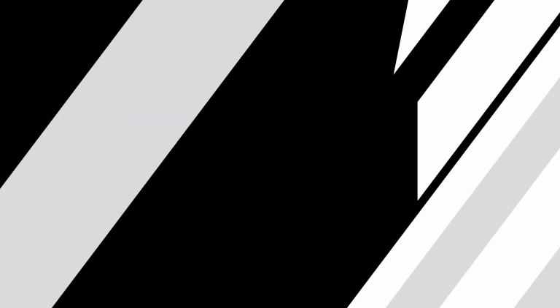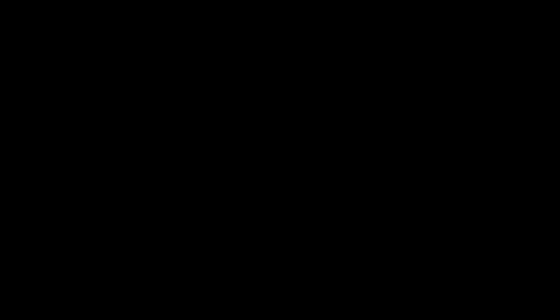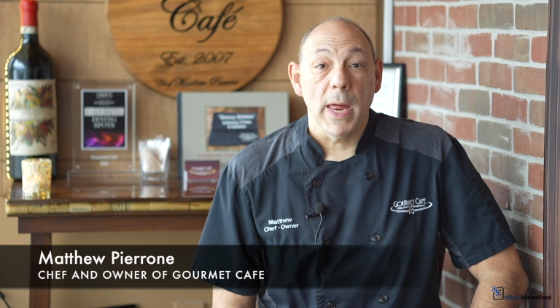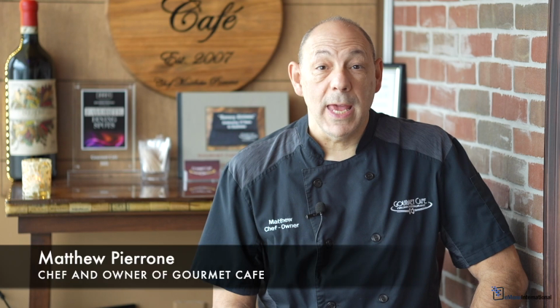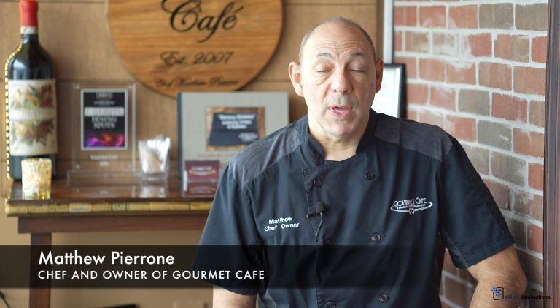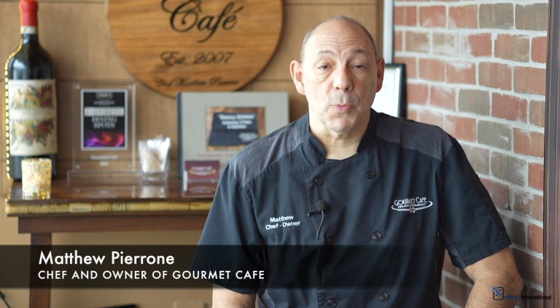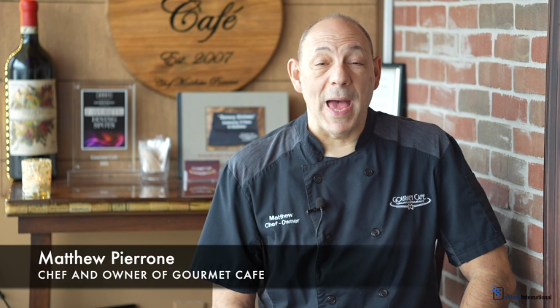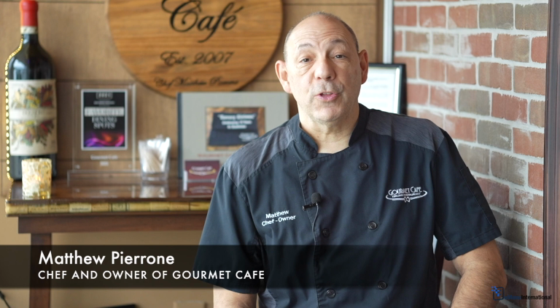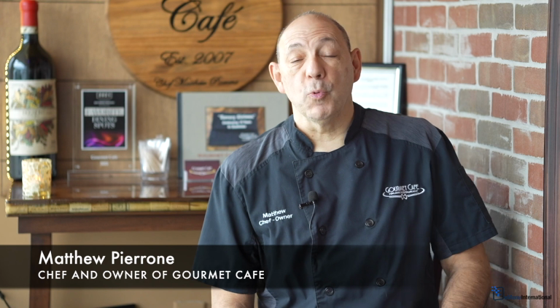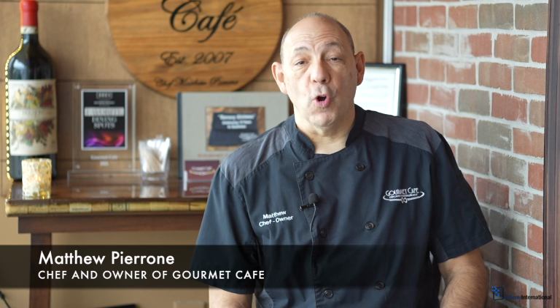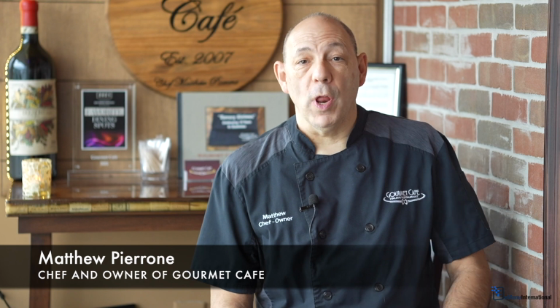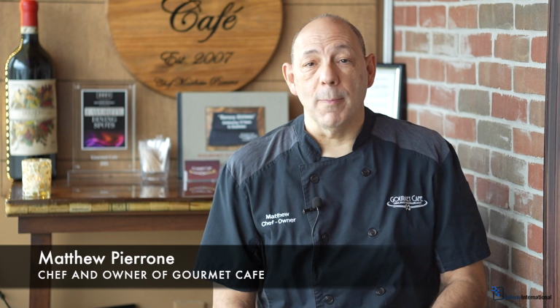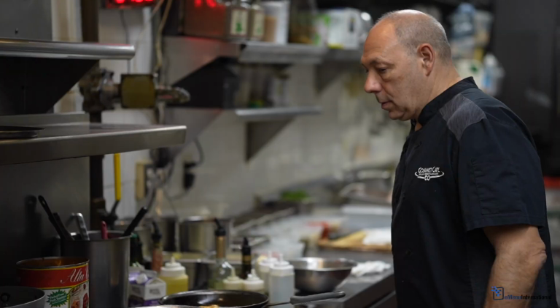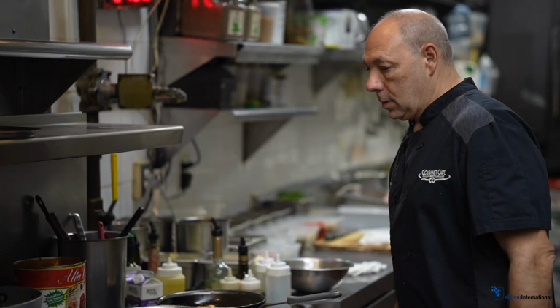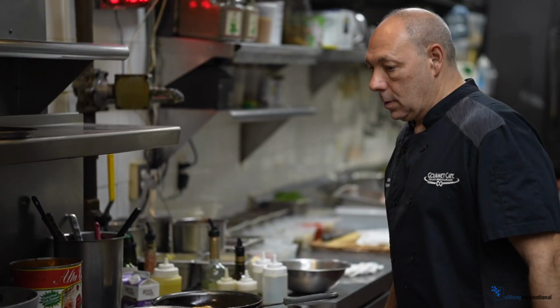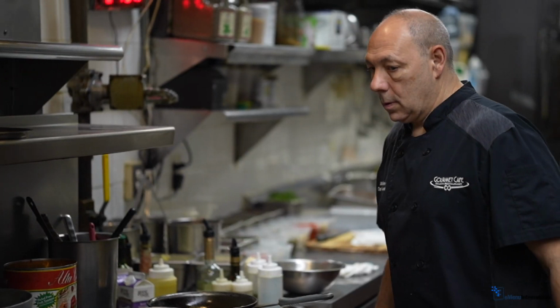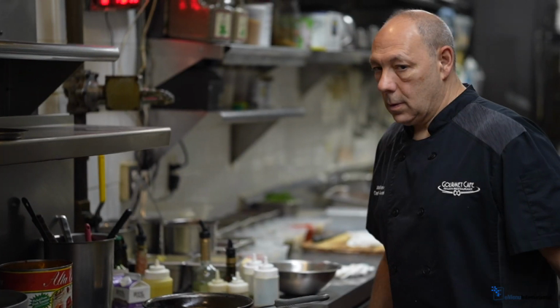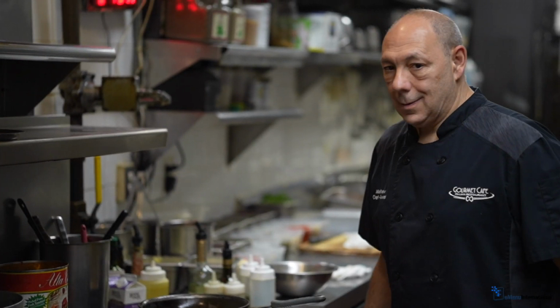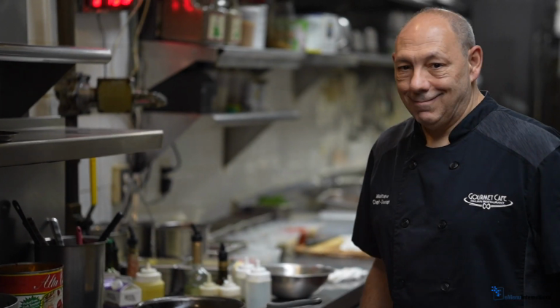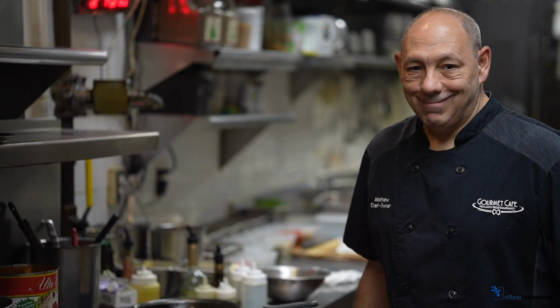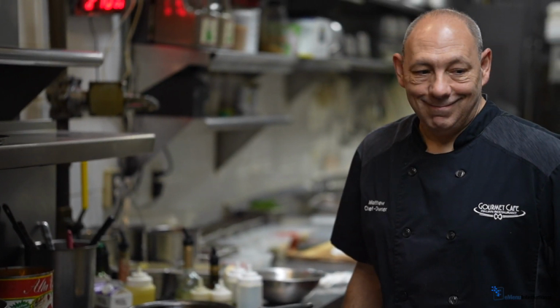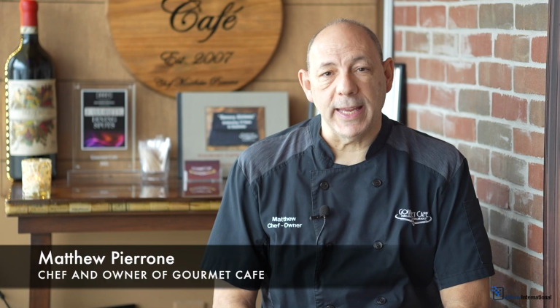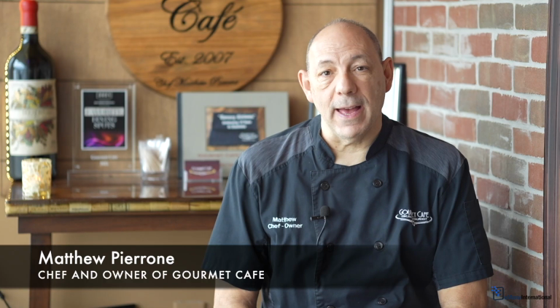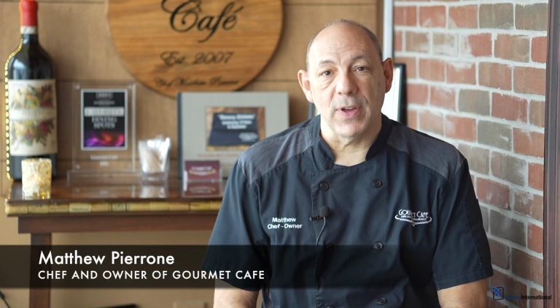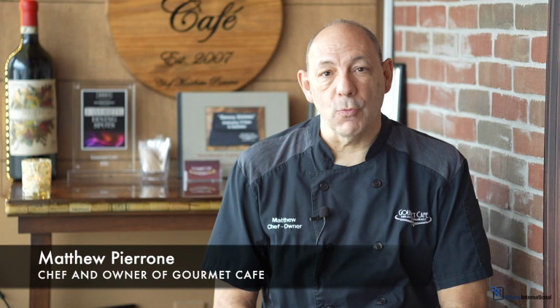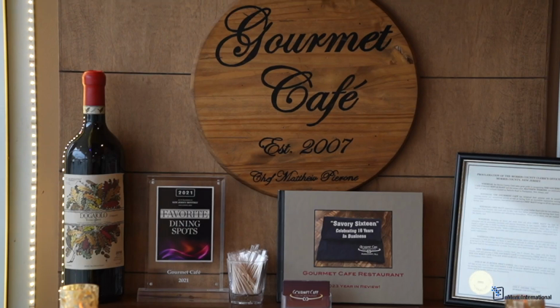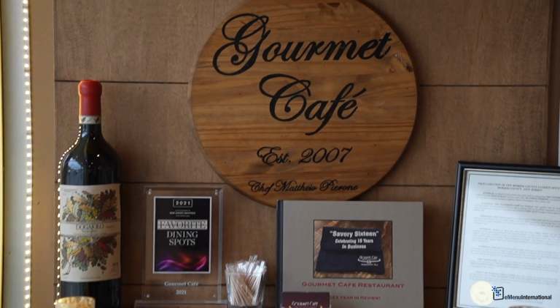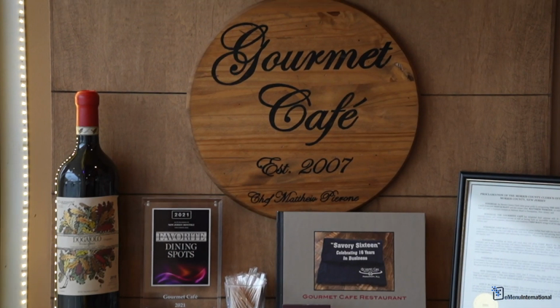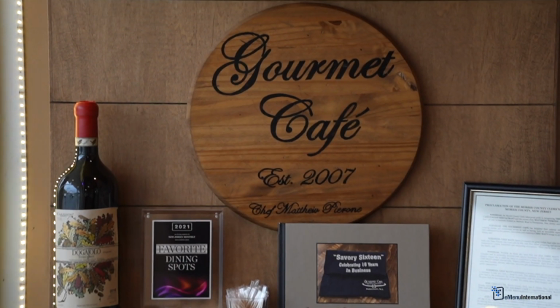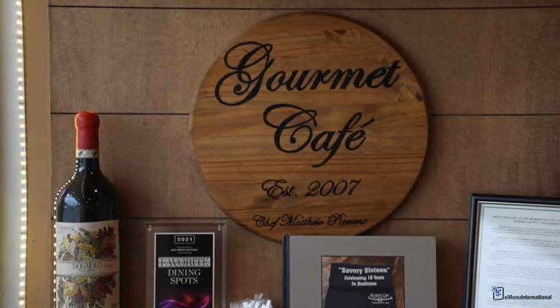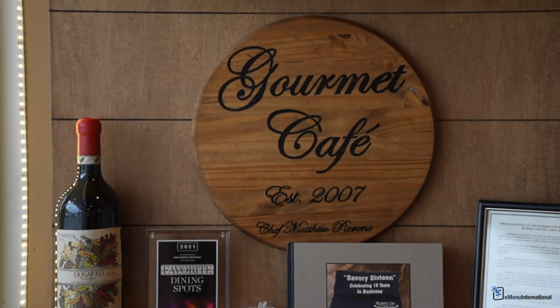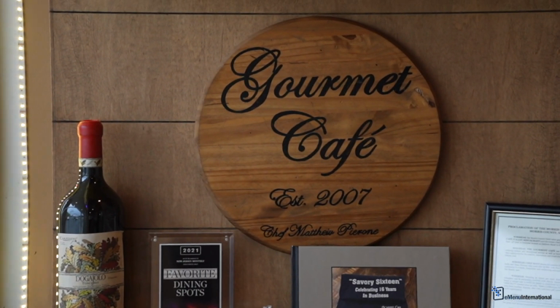My name is Matthew Perrone. I am the chef and owner of the Gourmet Cafe restaurant in Parsippany.